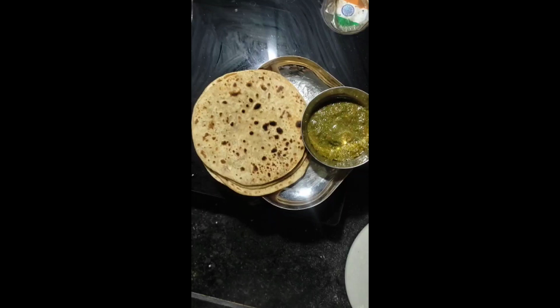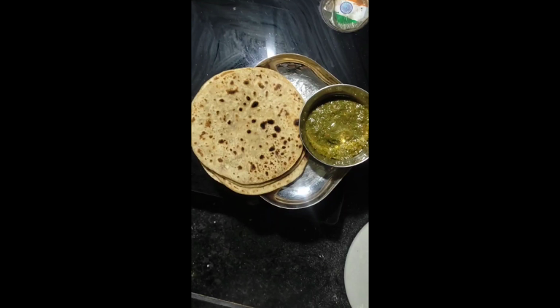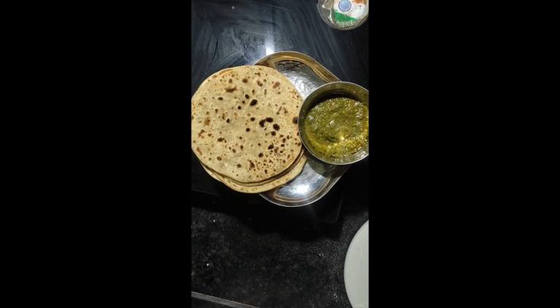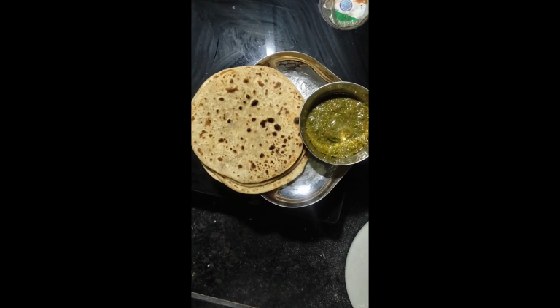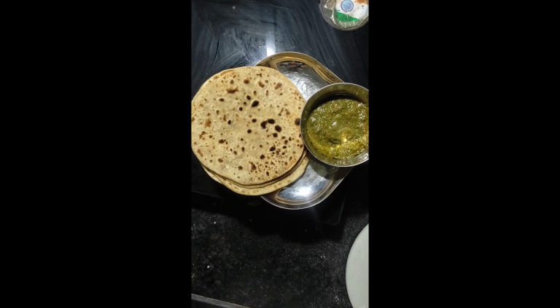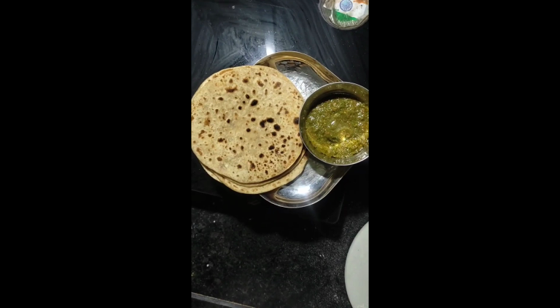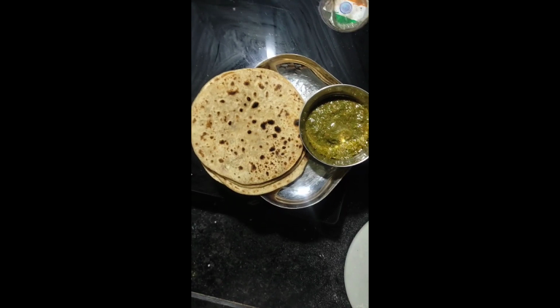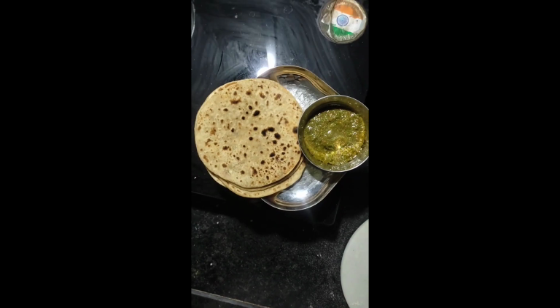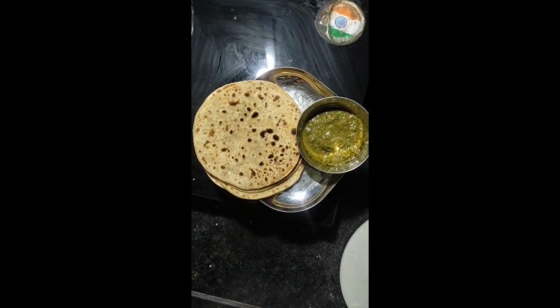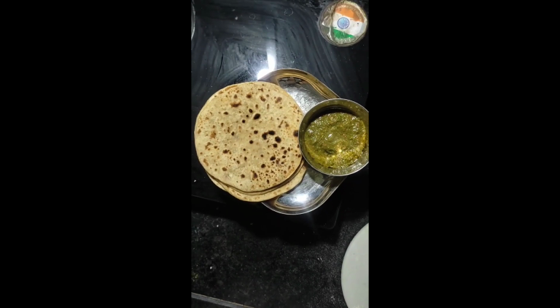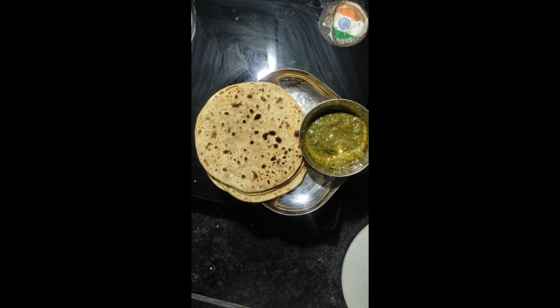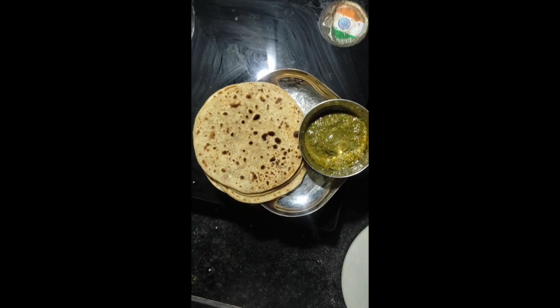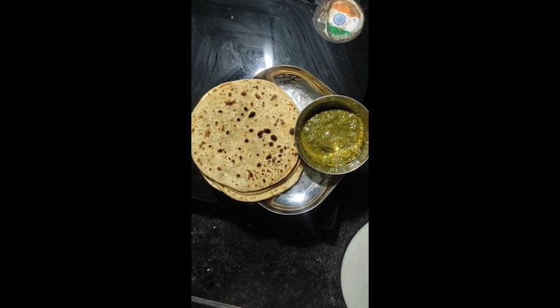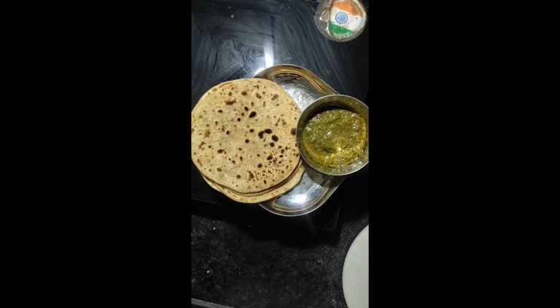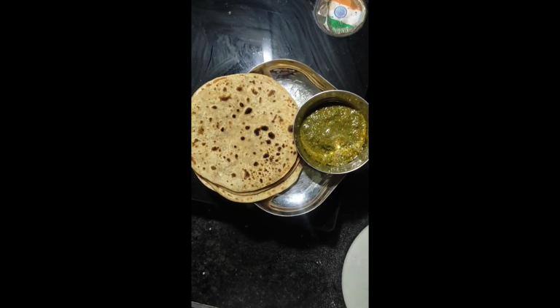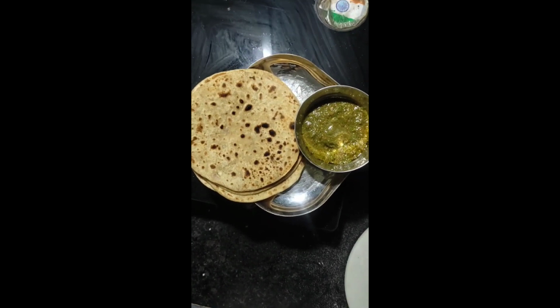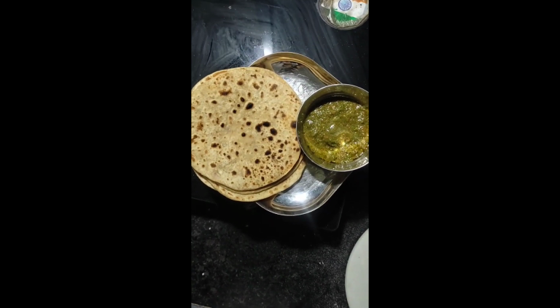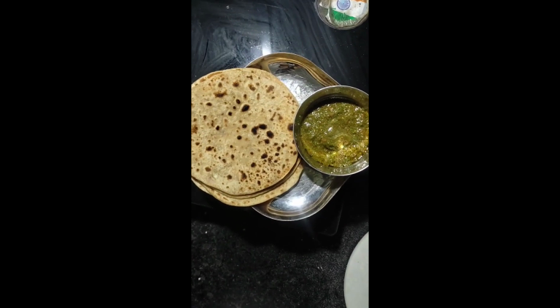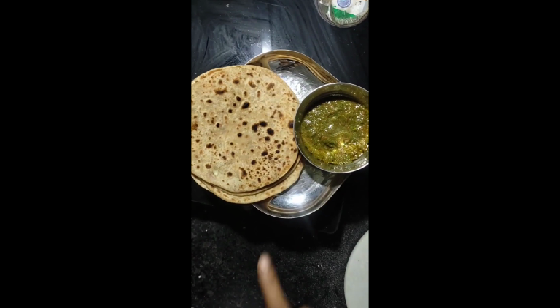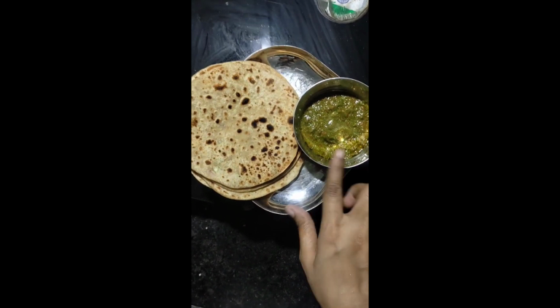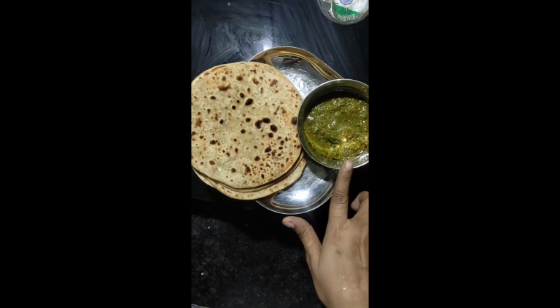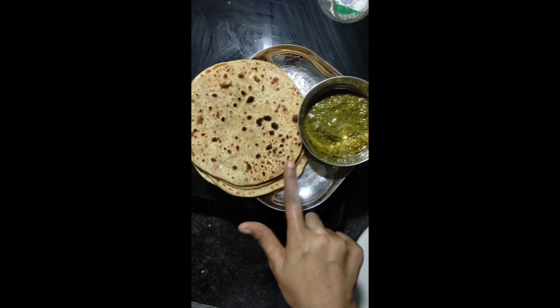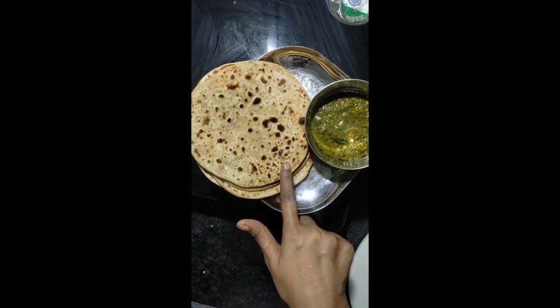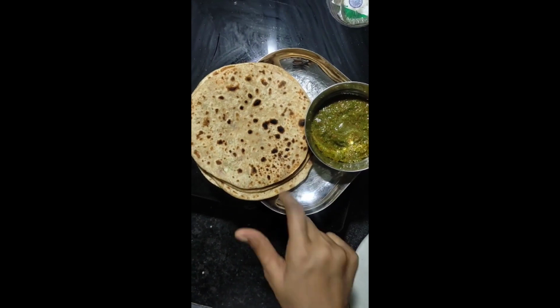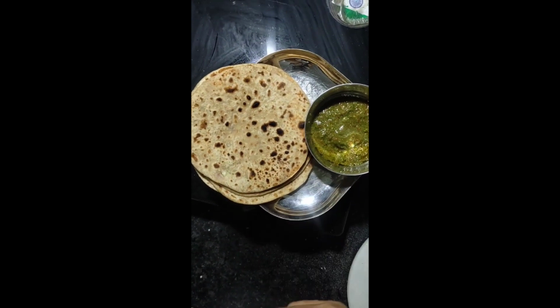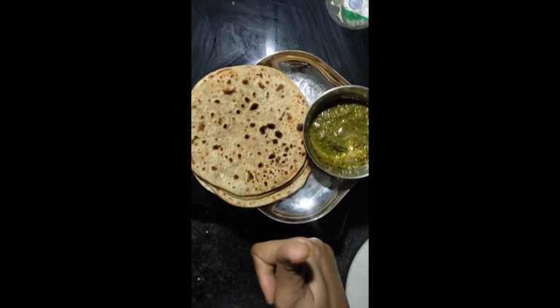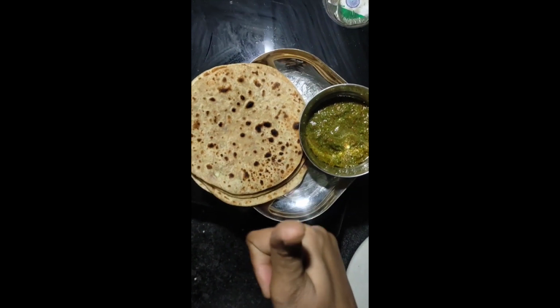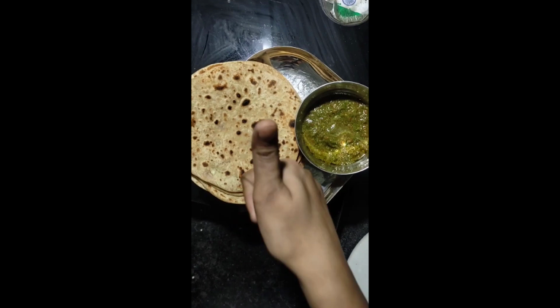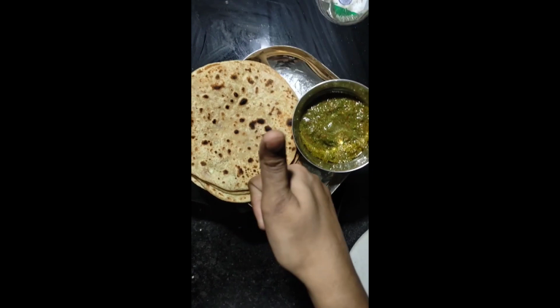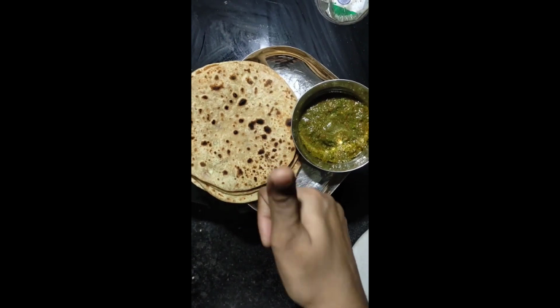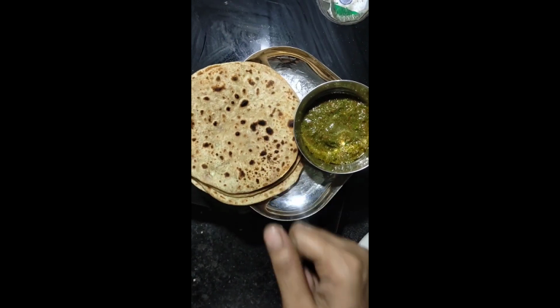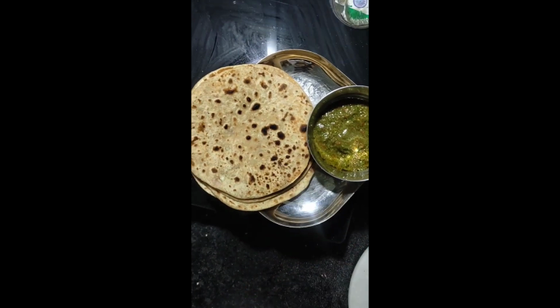Good morning guys. I have made a tomato and garlic dish which is very good in the season.